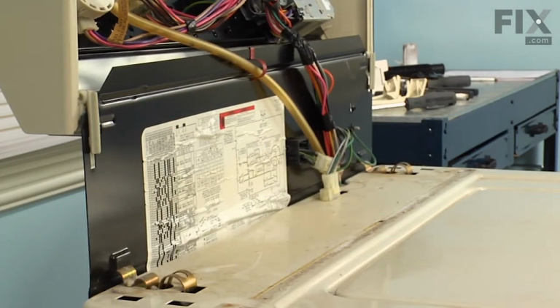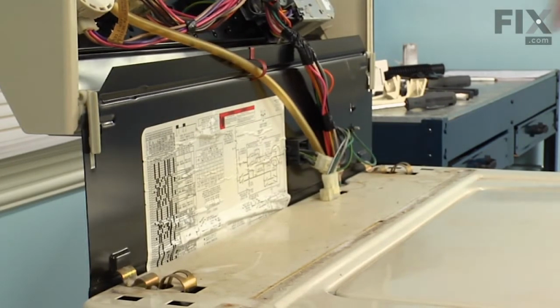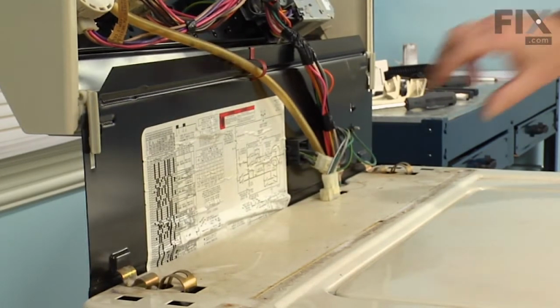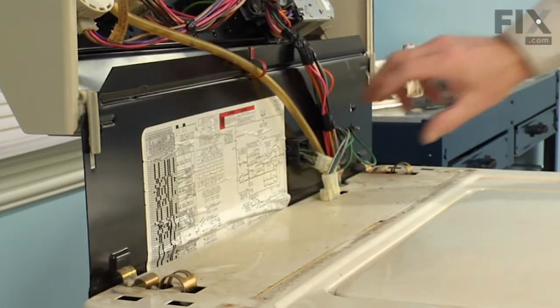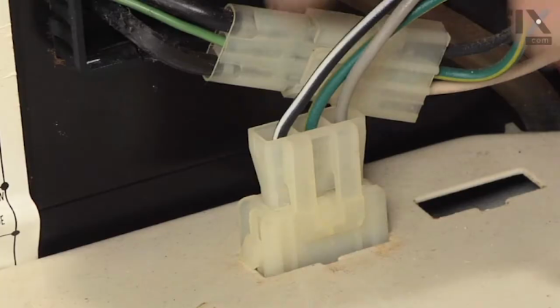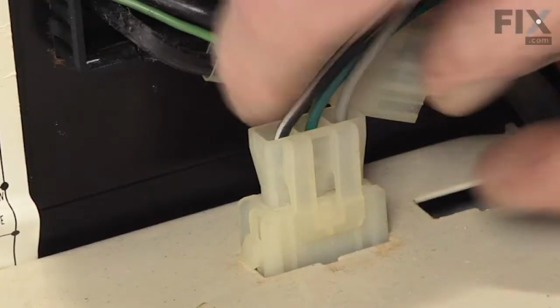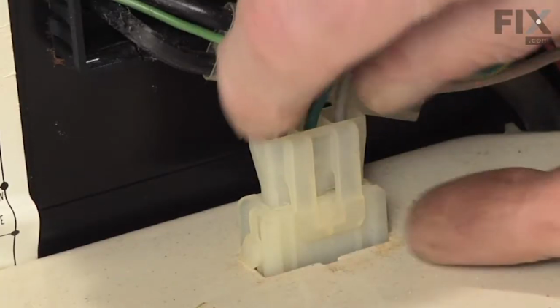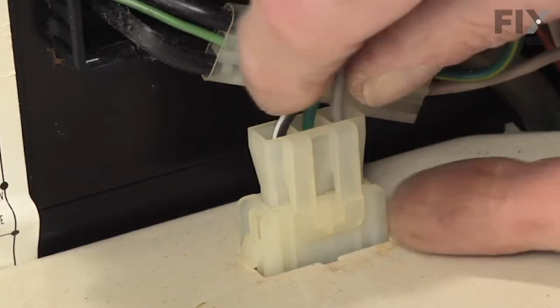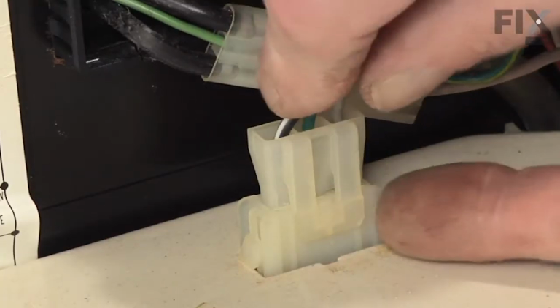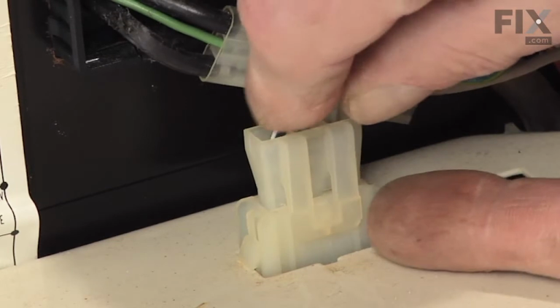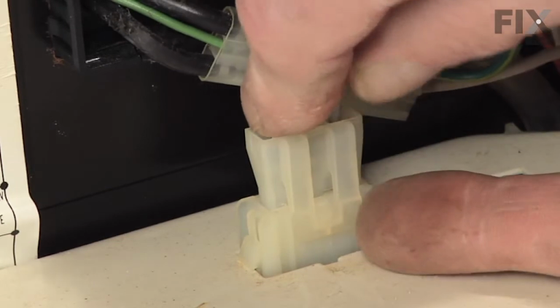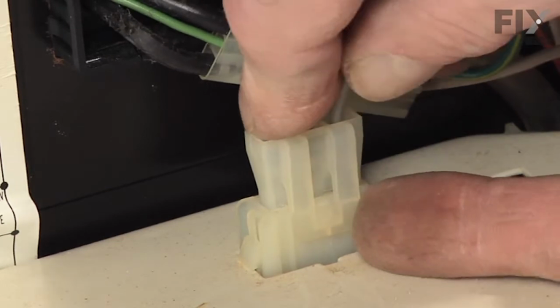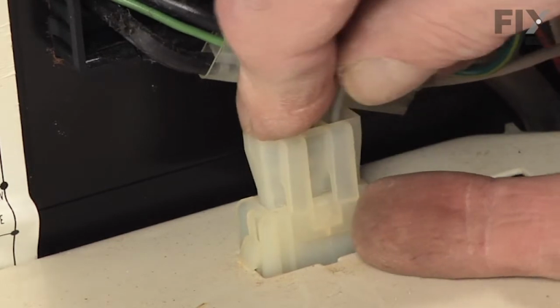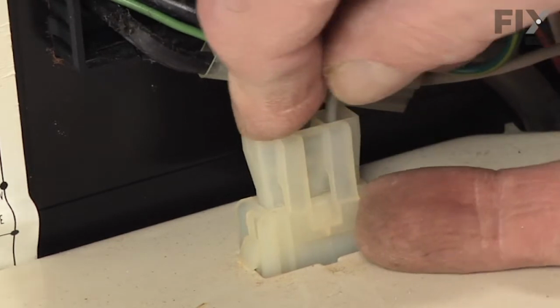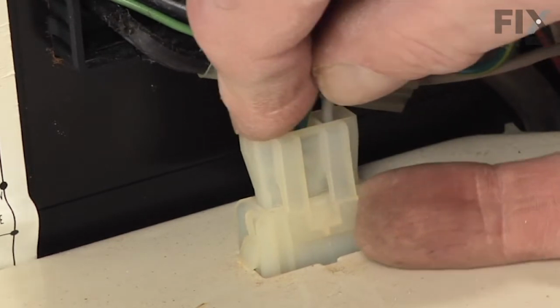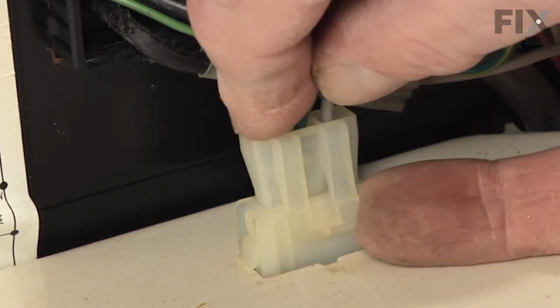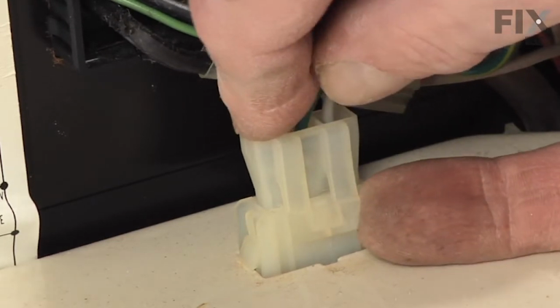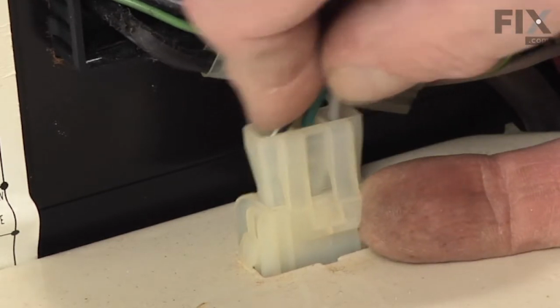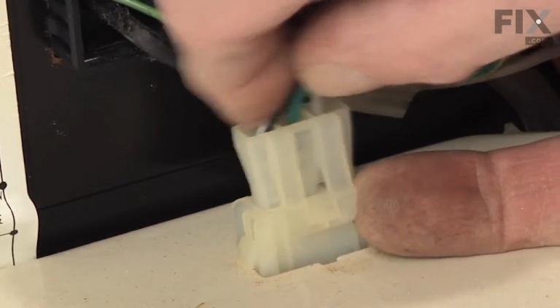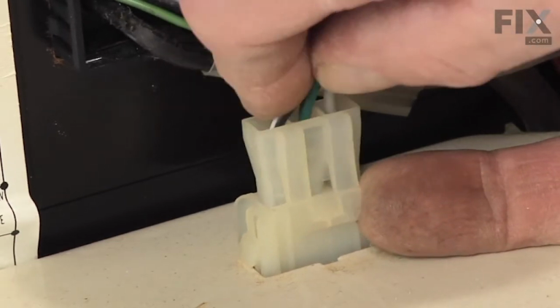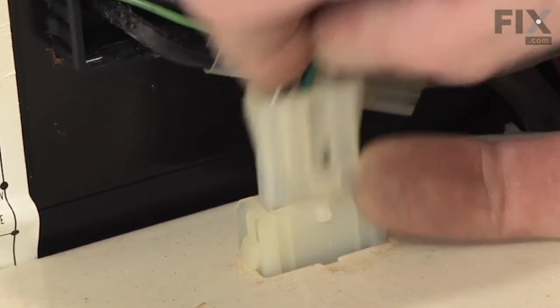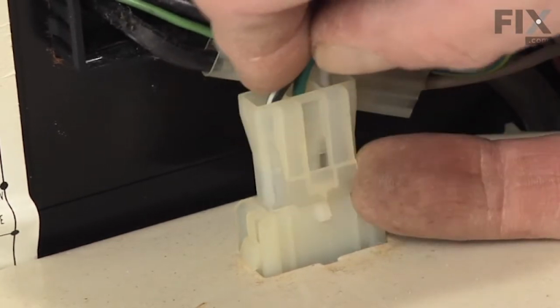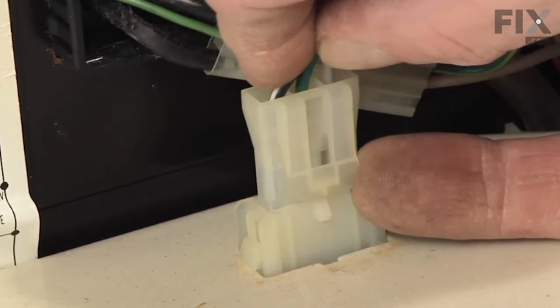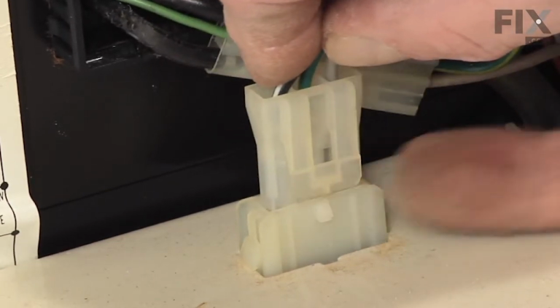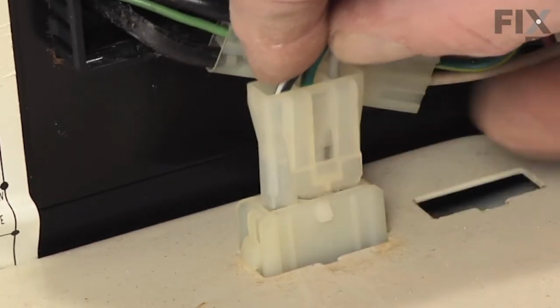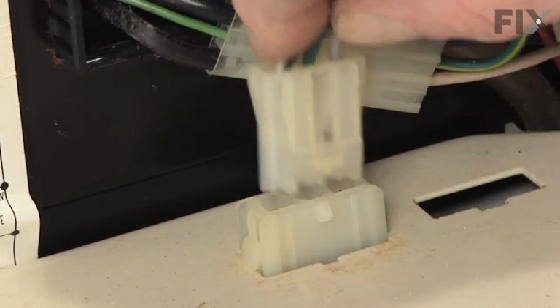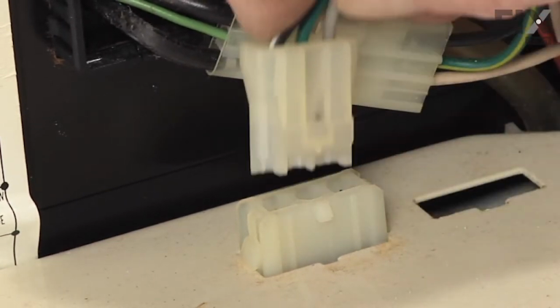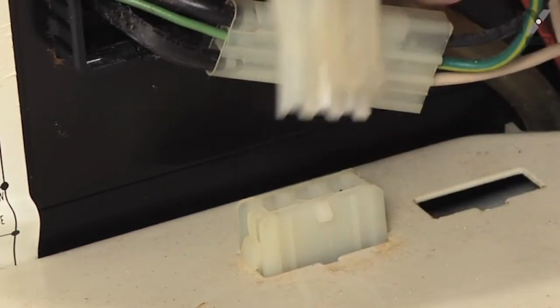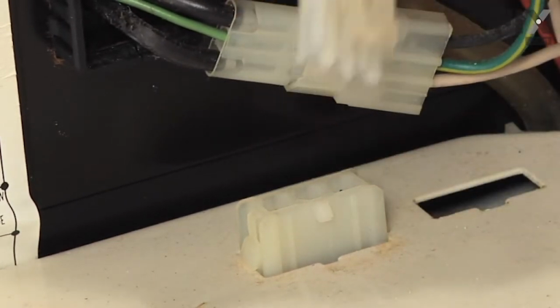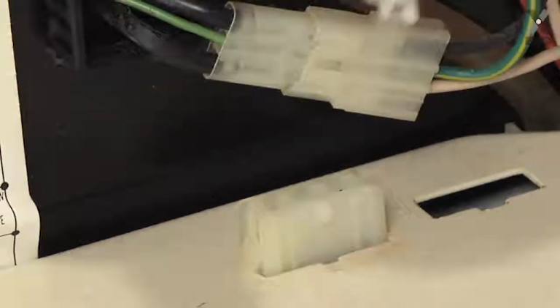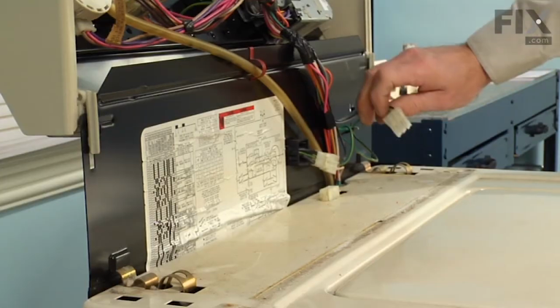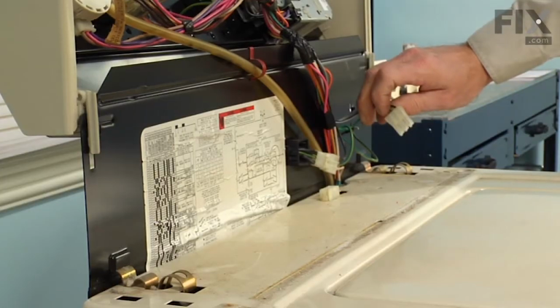Next, we'll disconnect the harness to the lid switch assembly. We'll lift up on the locking tab and pull the harness out.